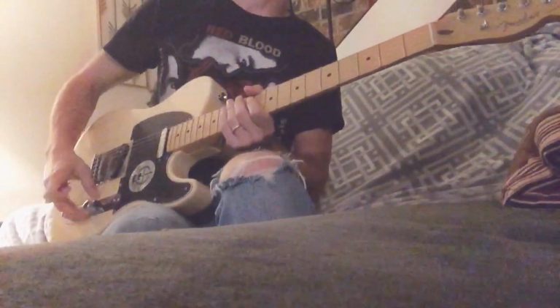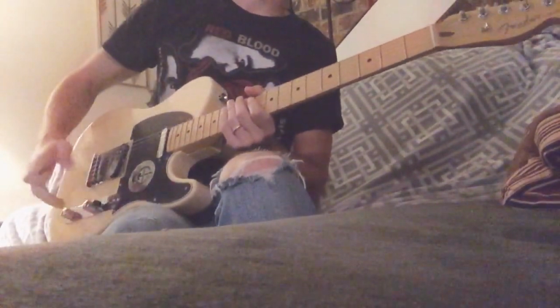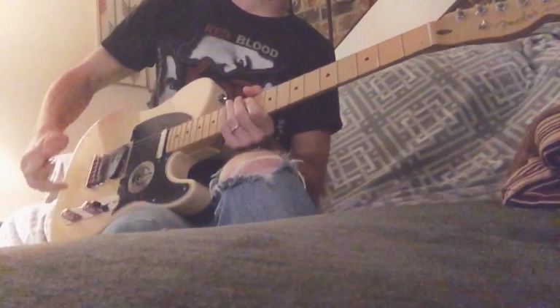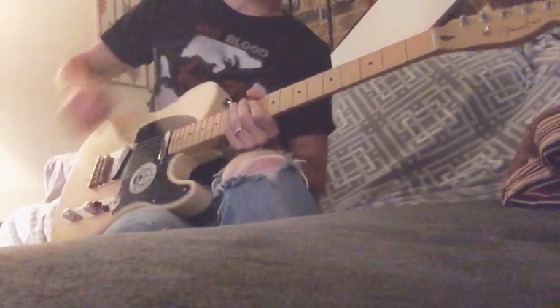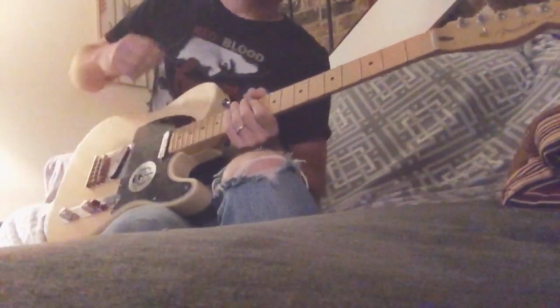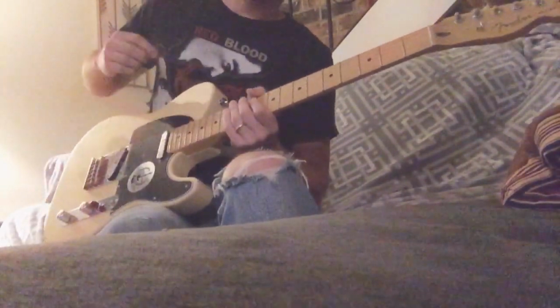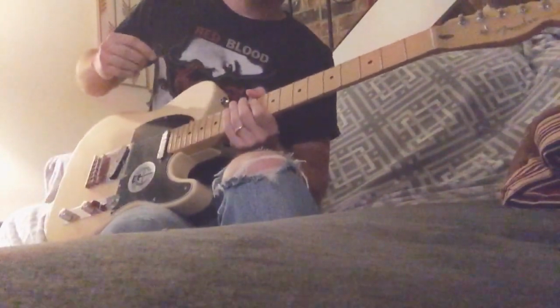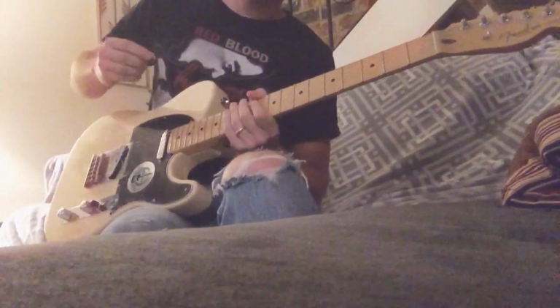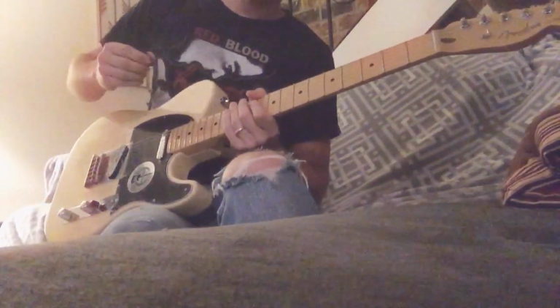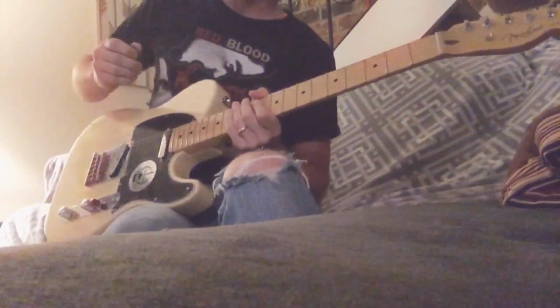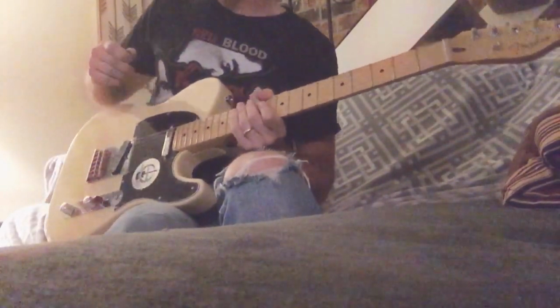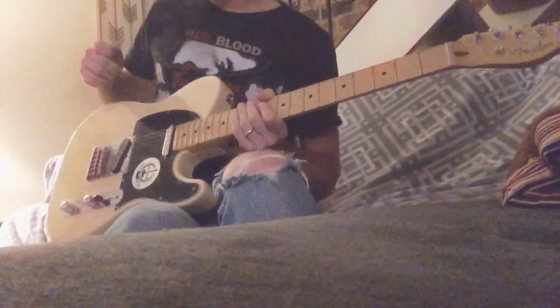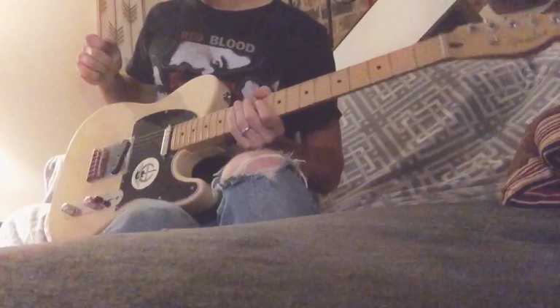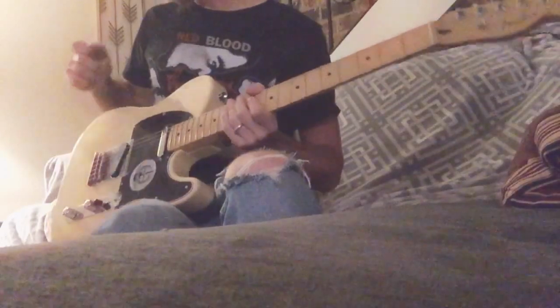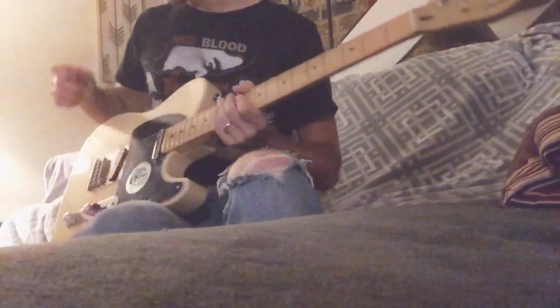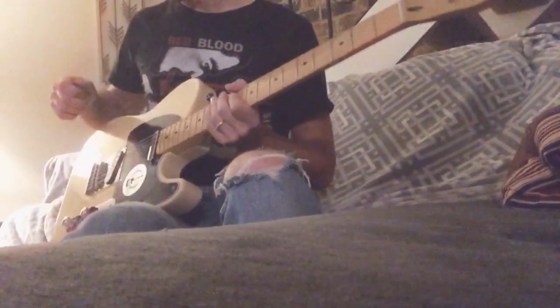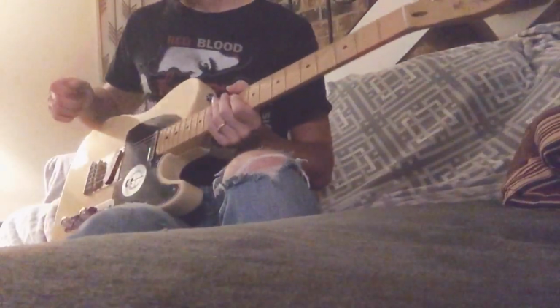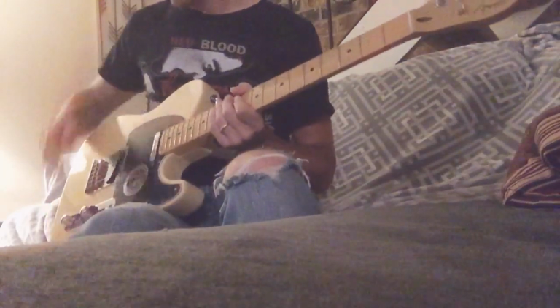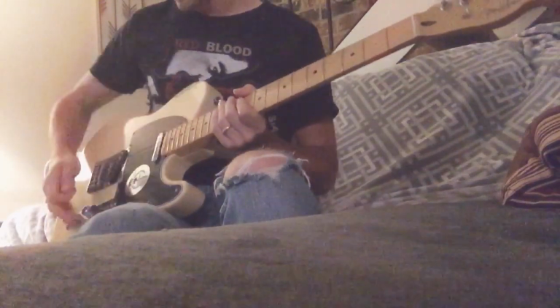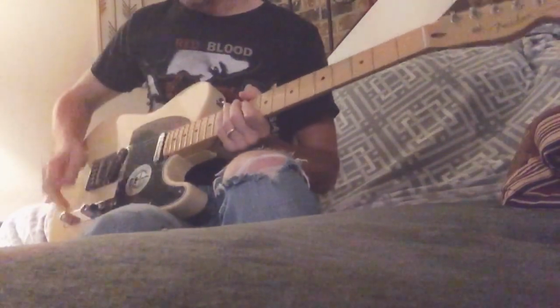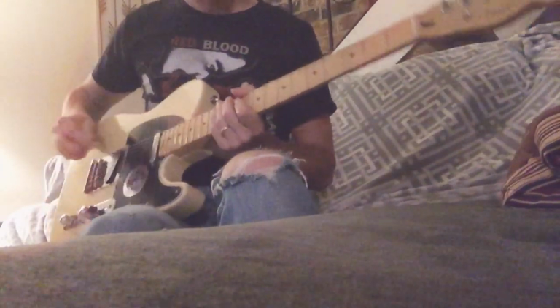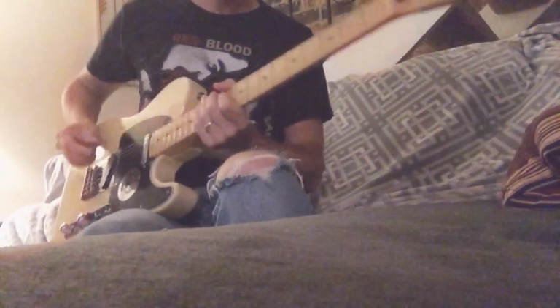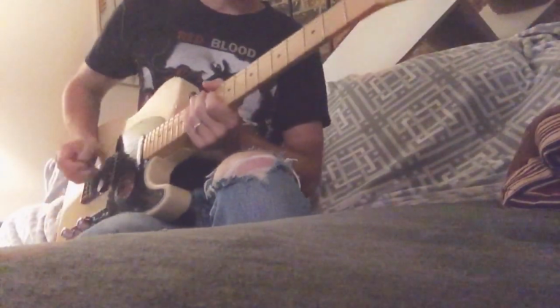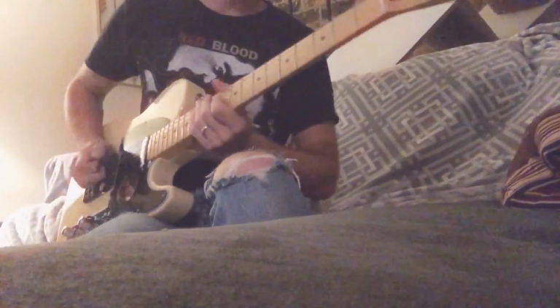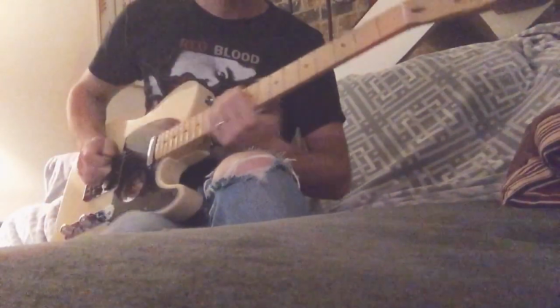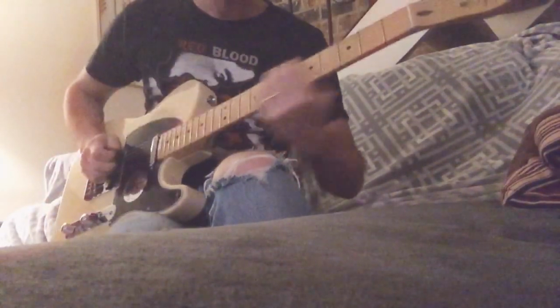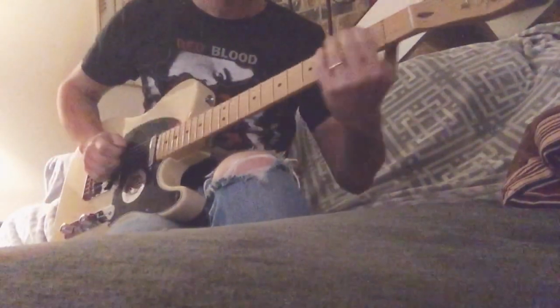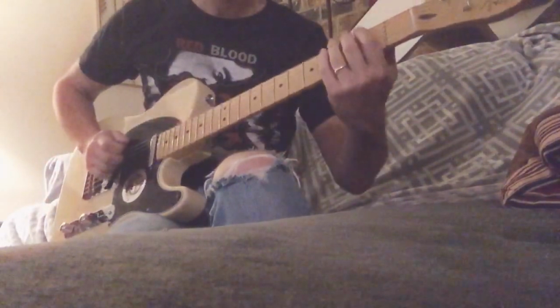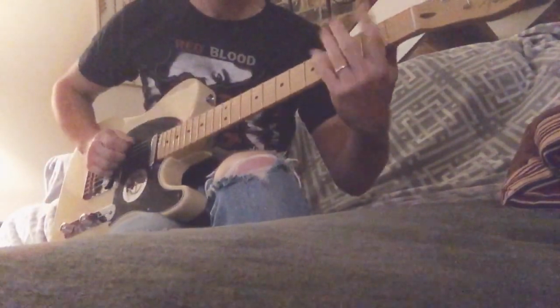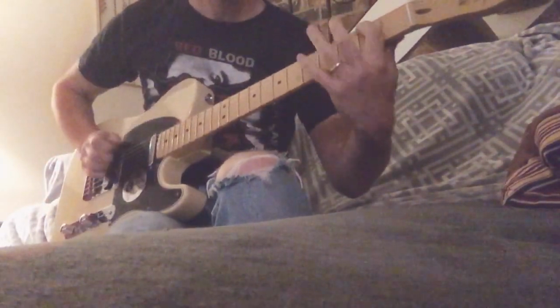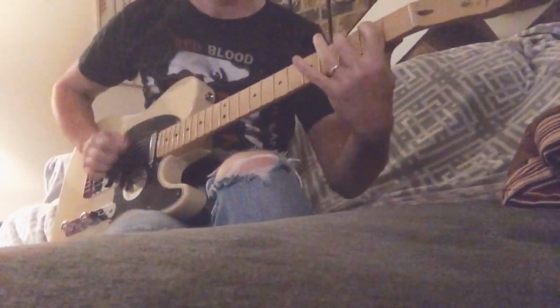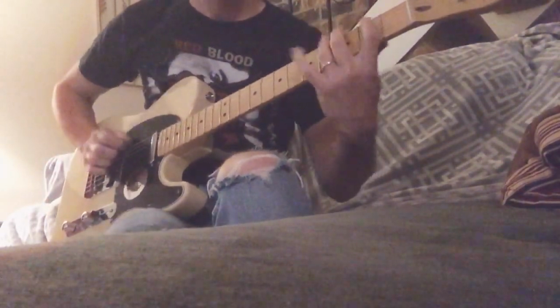Bridge pickup, same settings. I think I bumped up the gain a little bit.